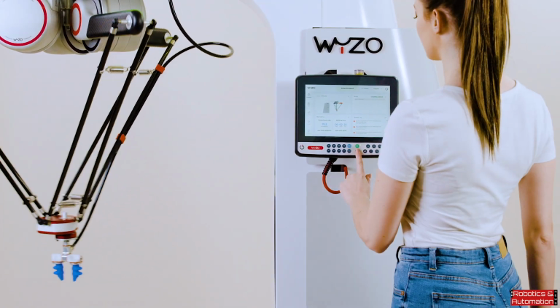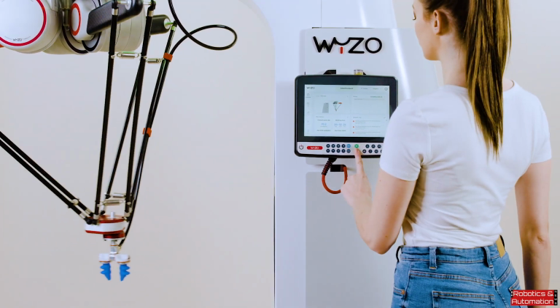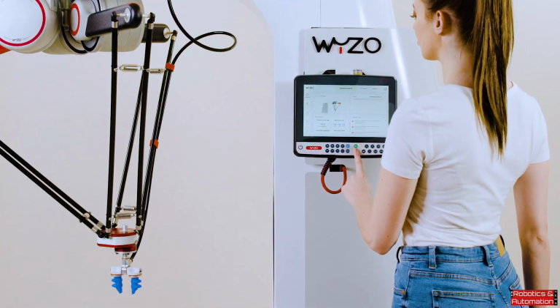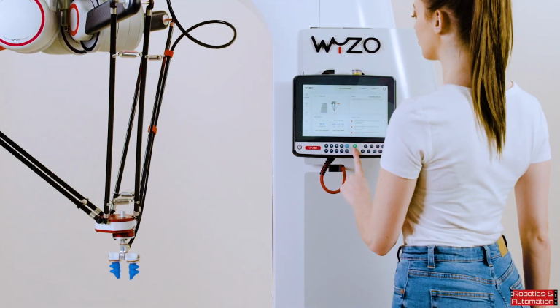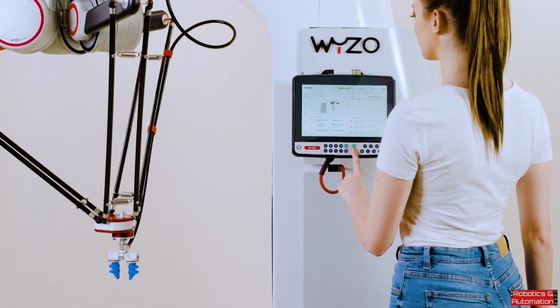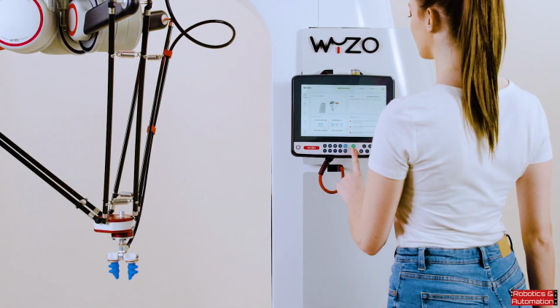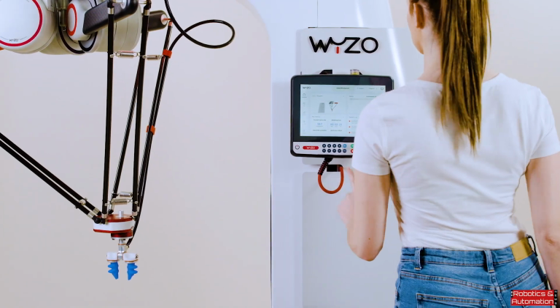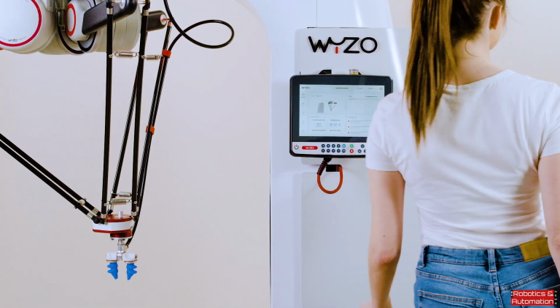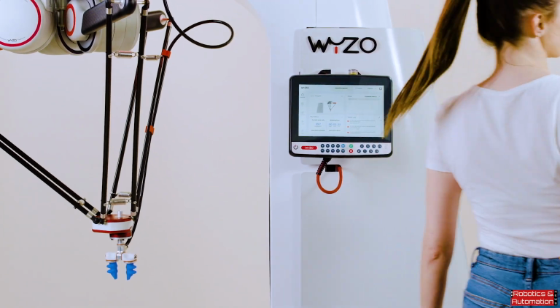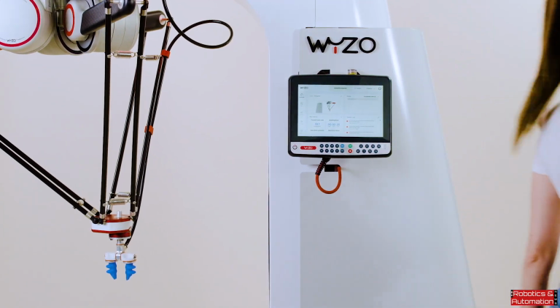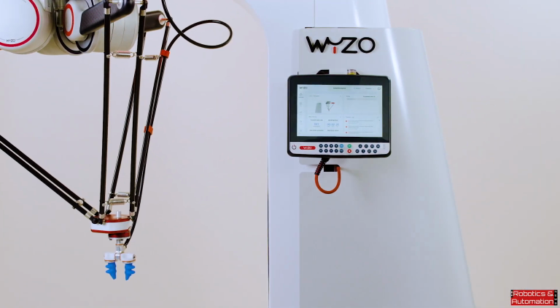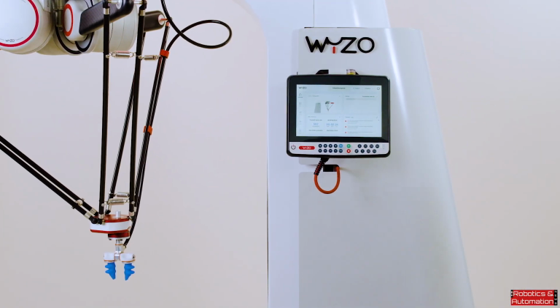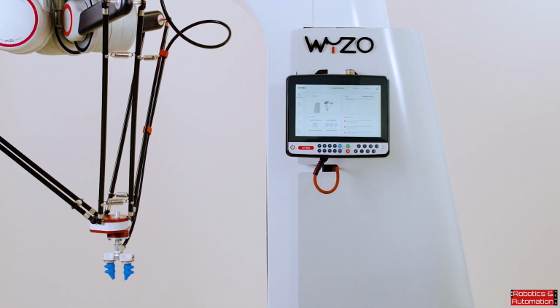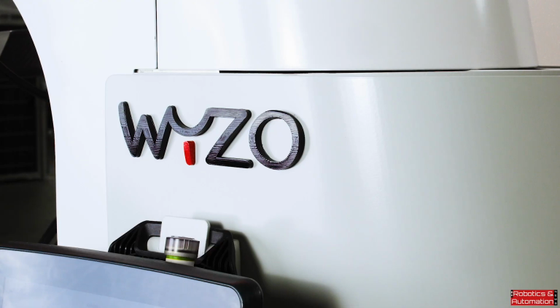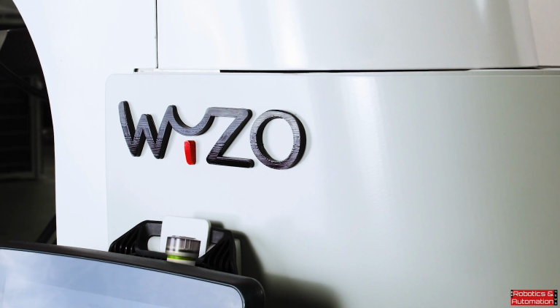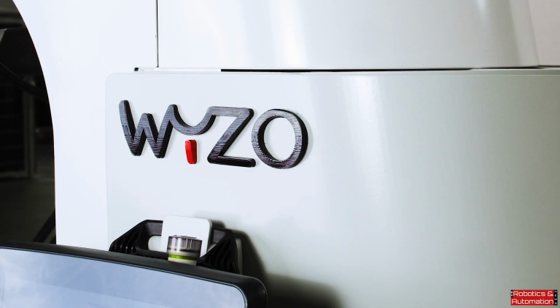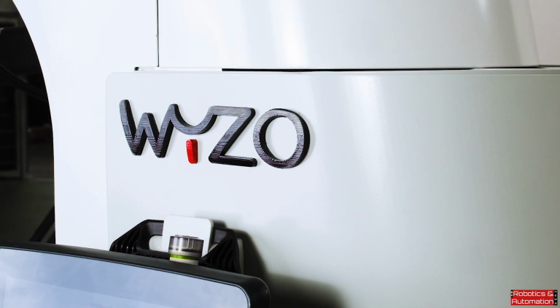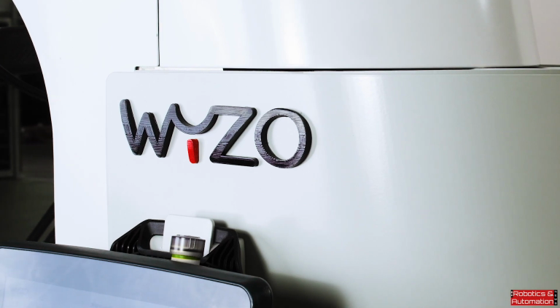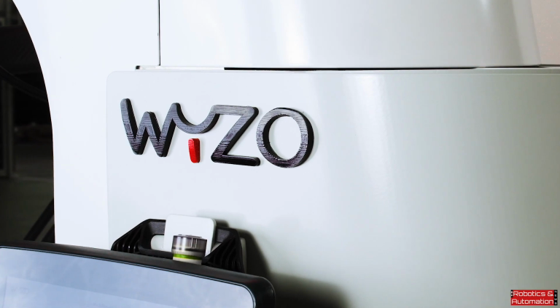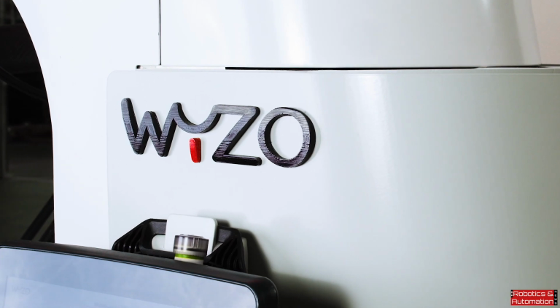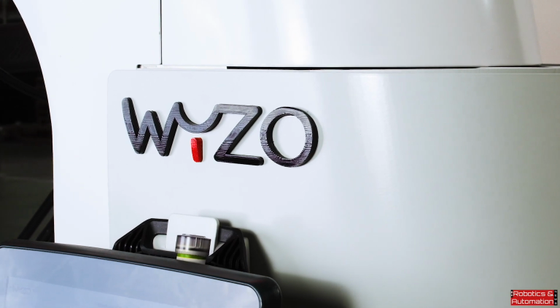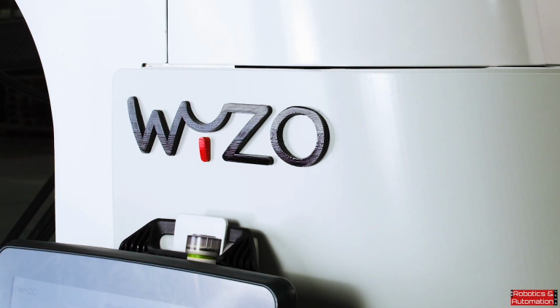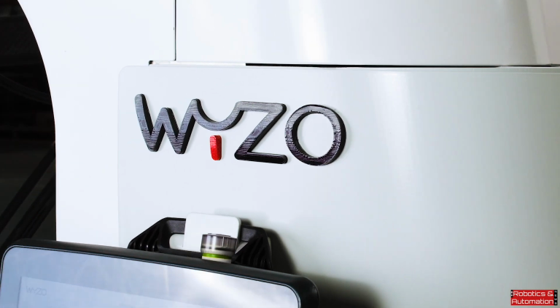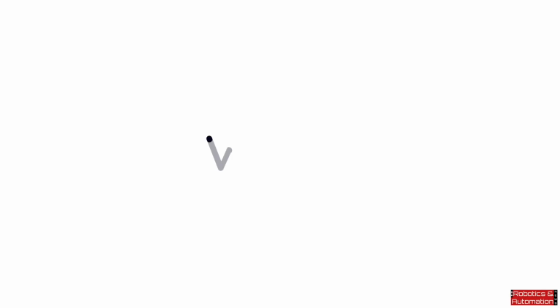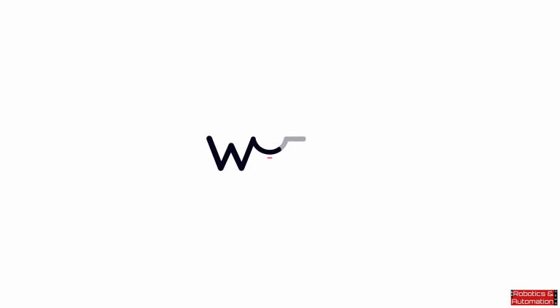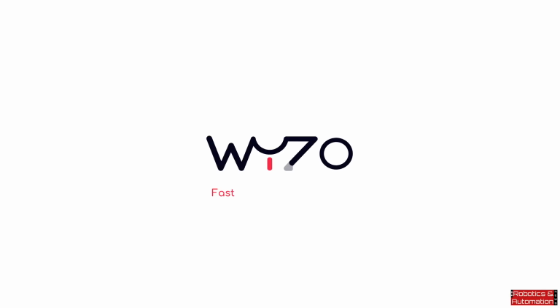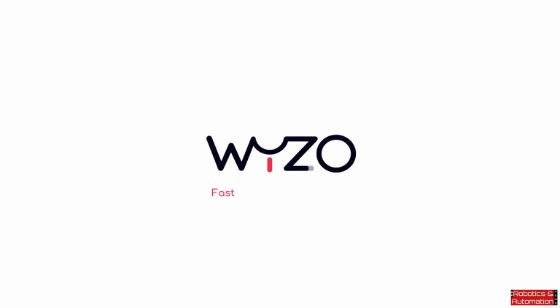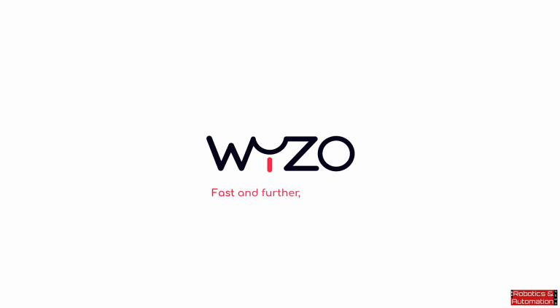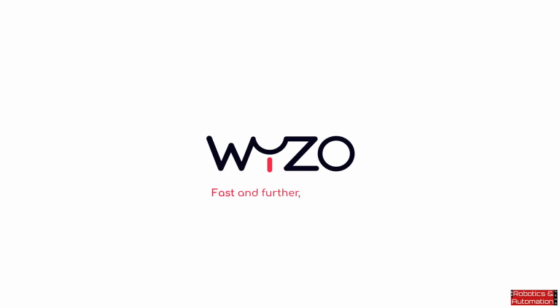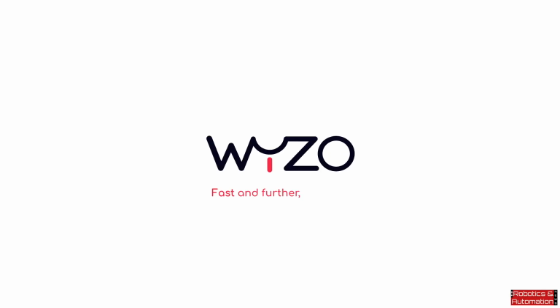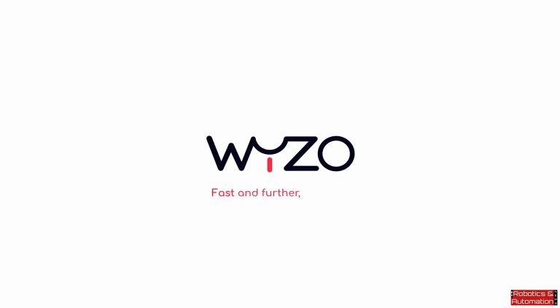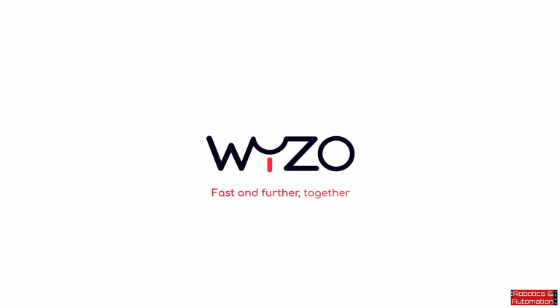Are you ready? Find out more and book a demonstration on theweezo.com. Fast and further, together.